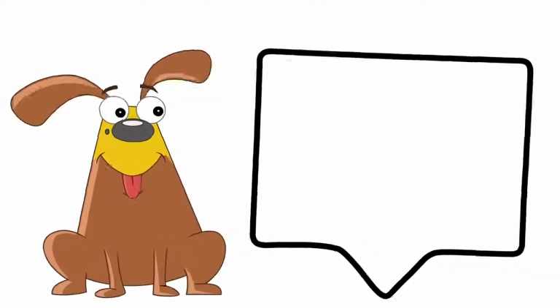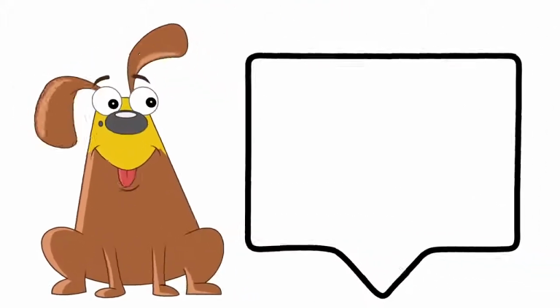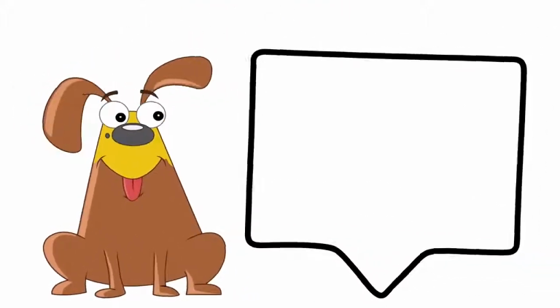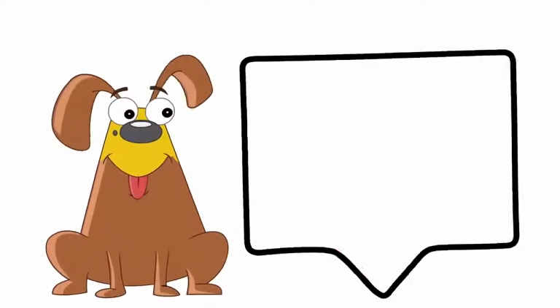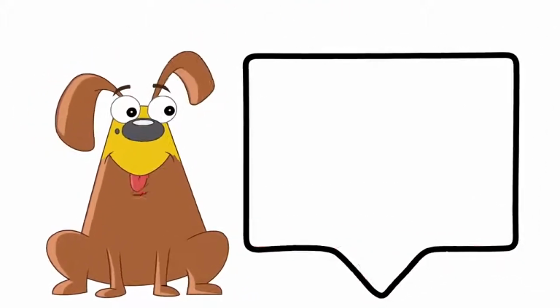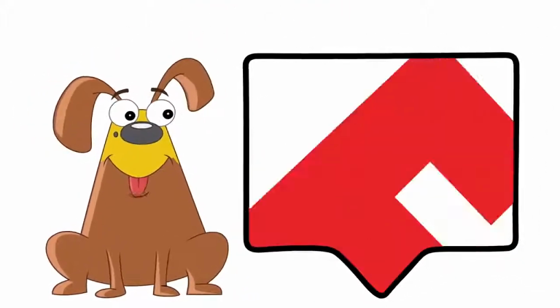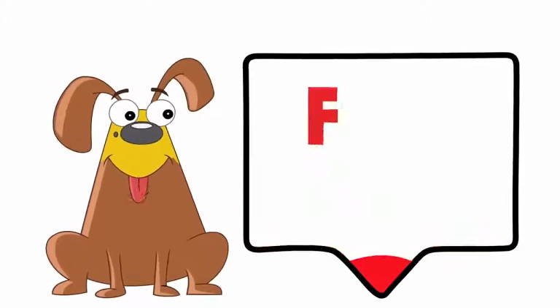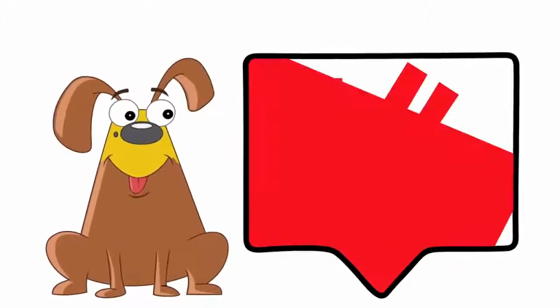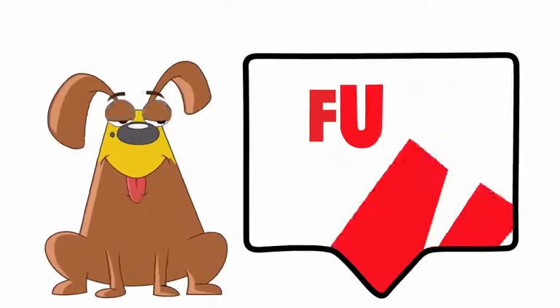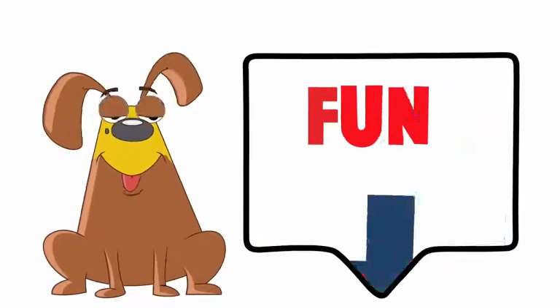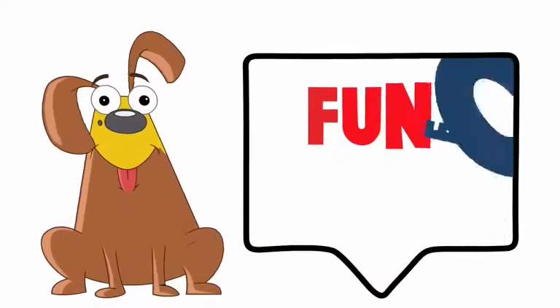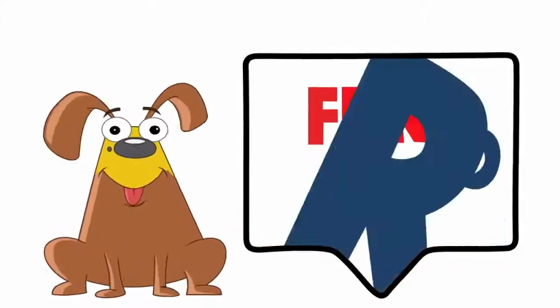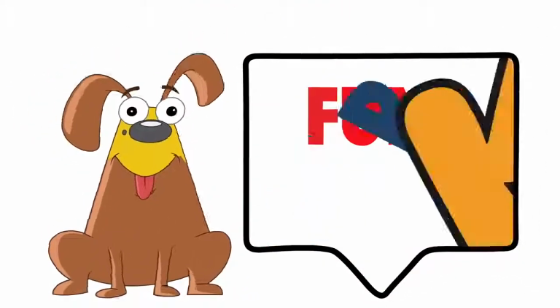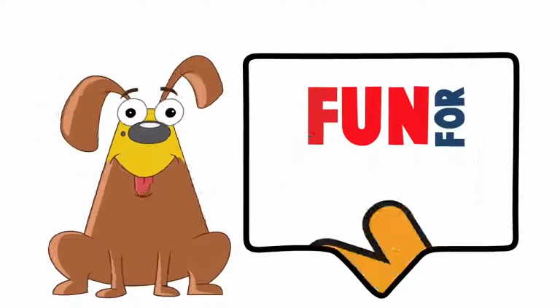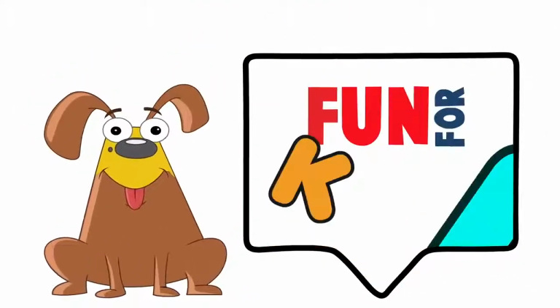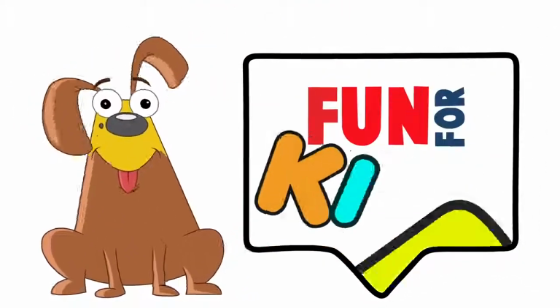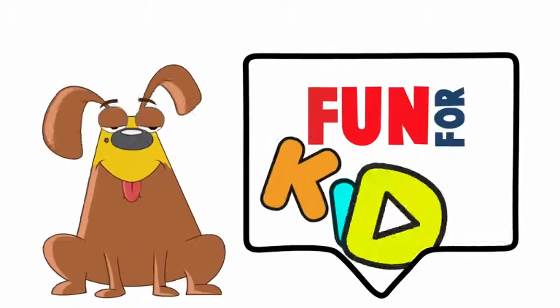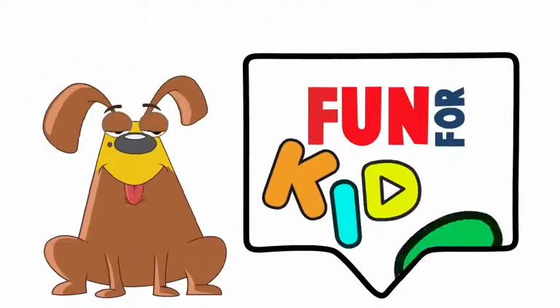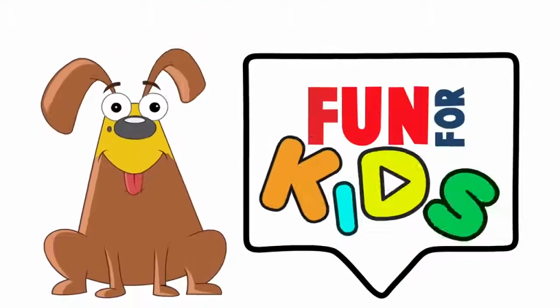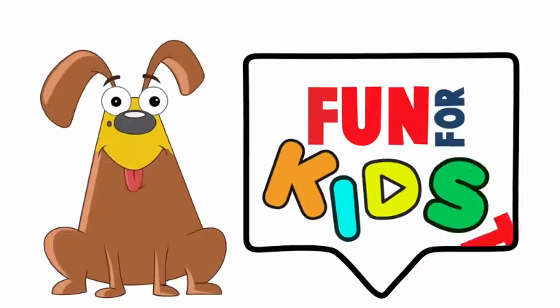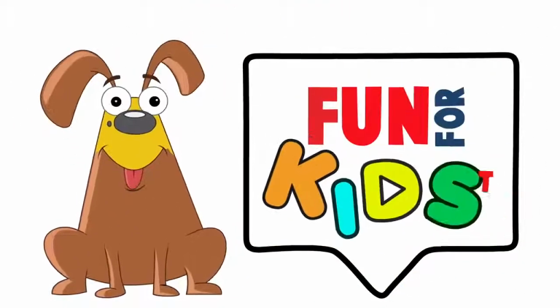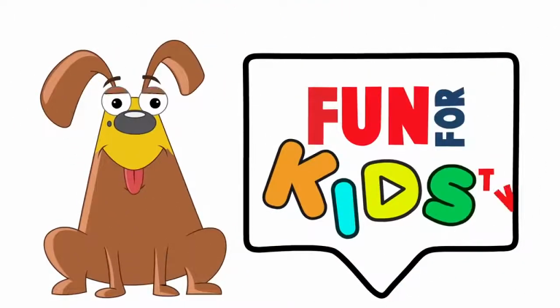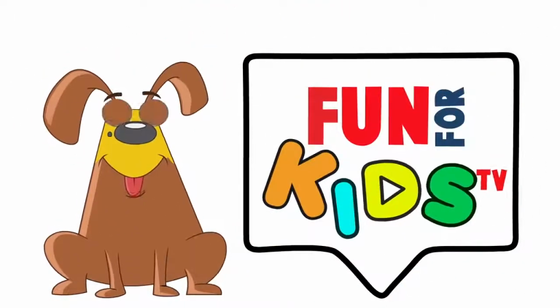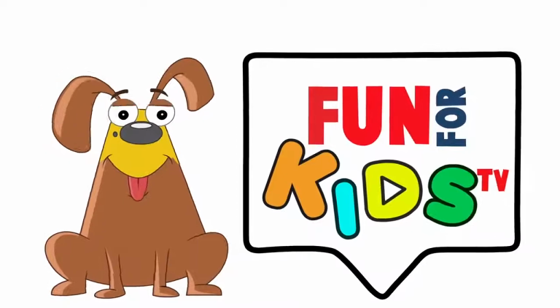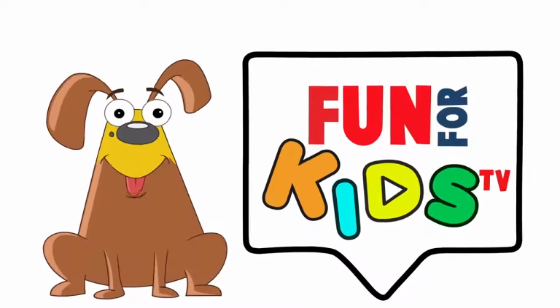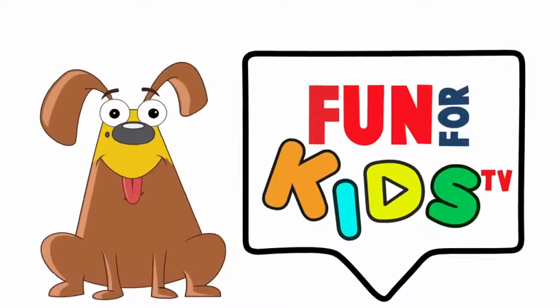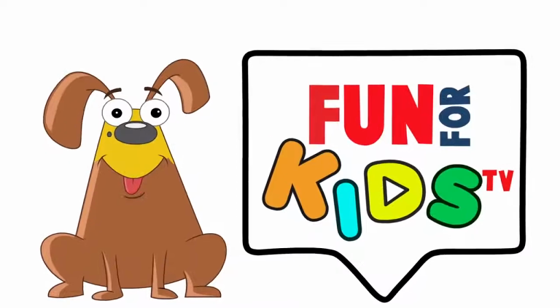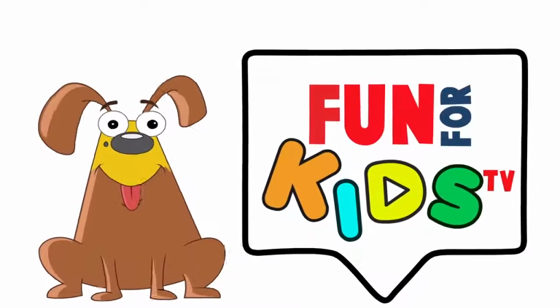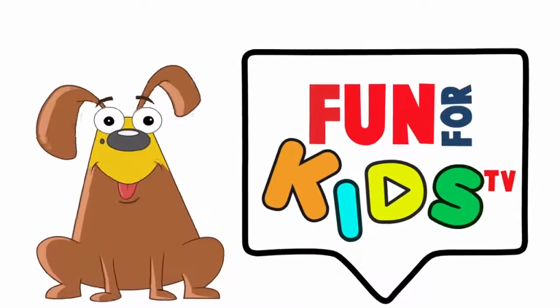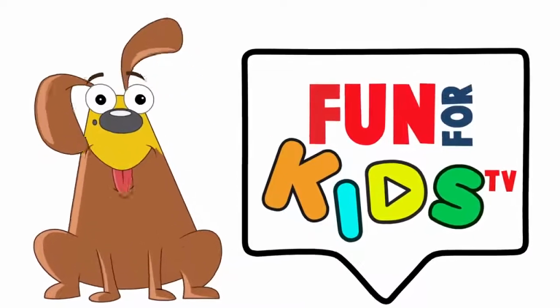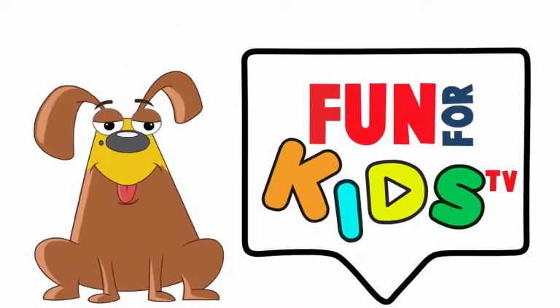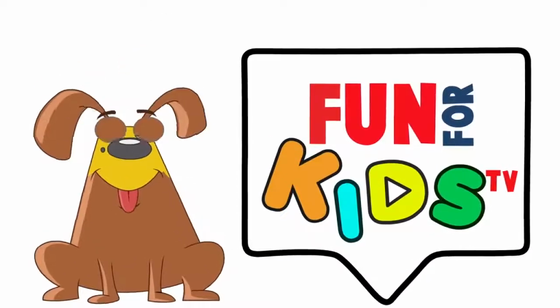You are watching Fun4Kids TV. Let's learn and have fun!